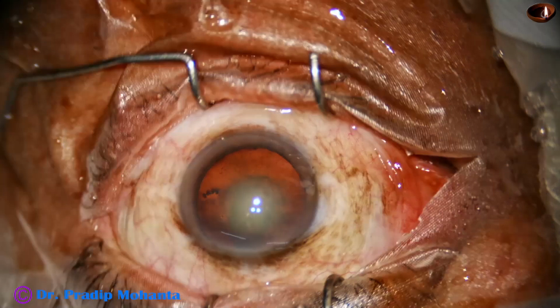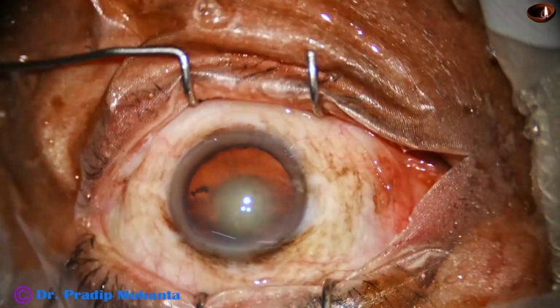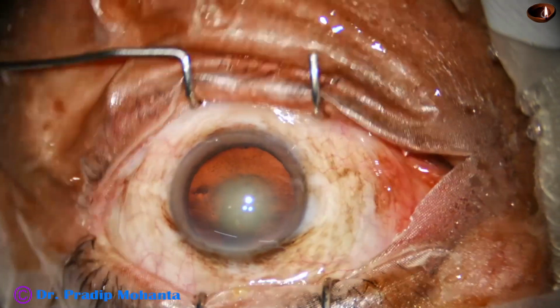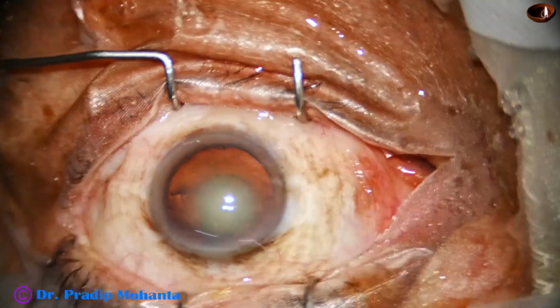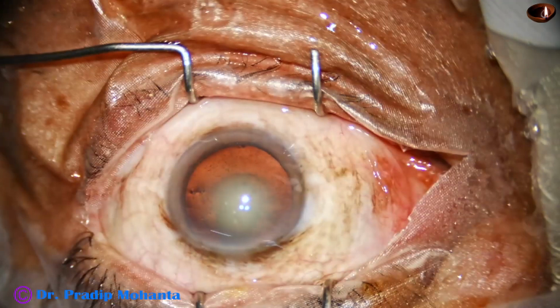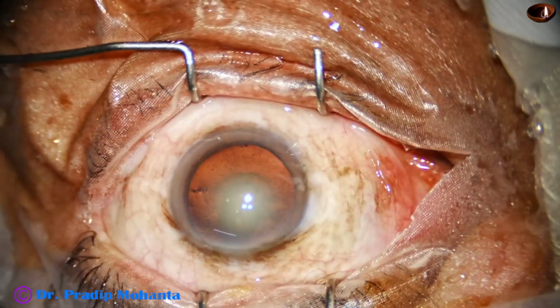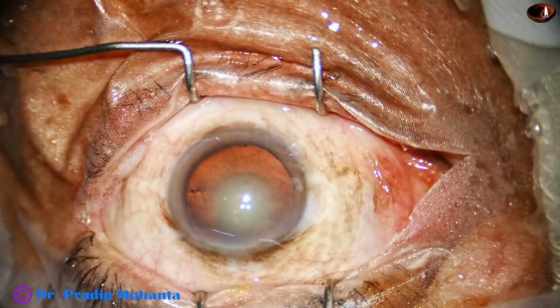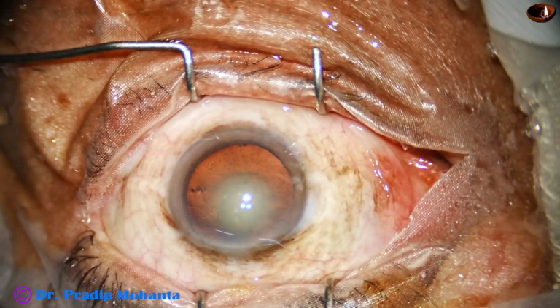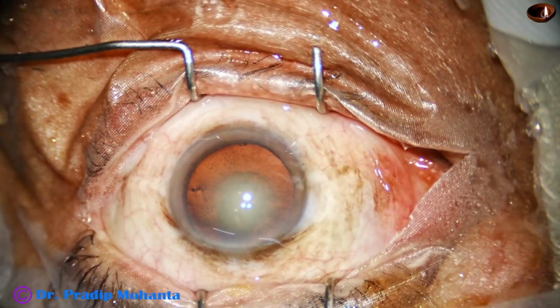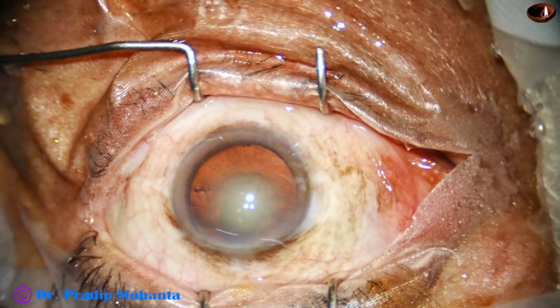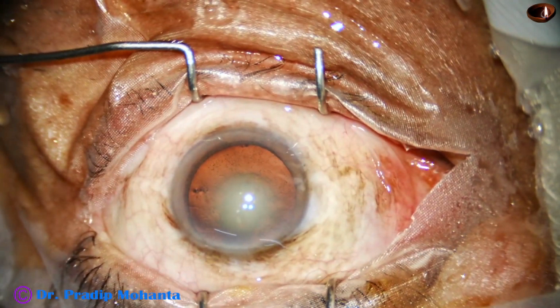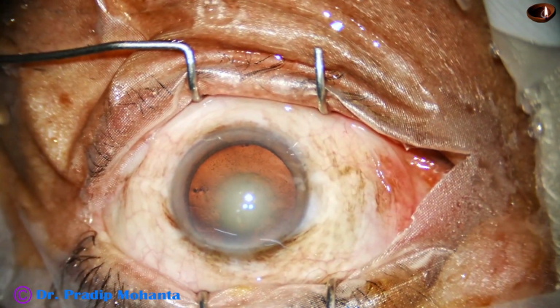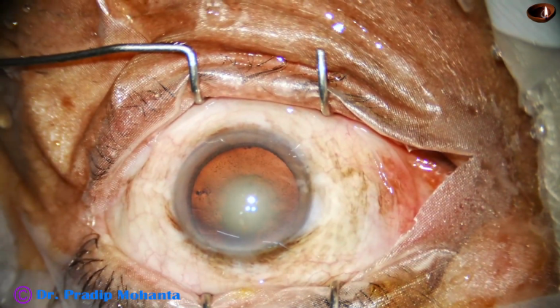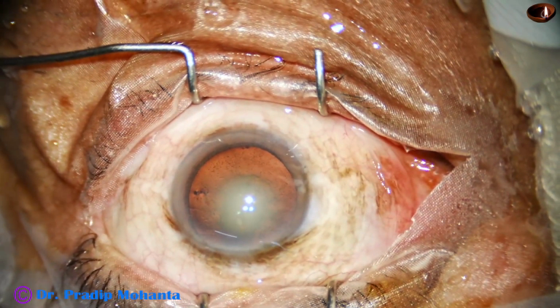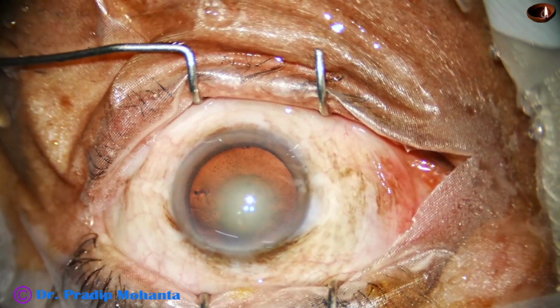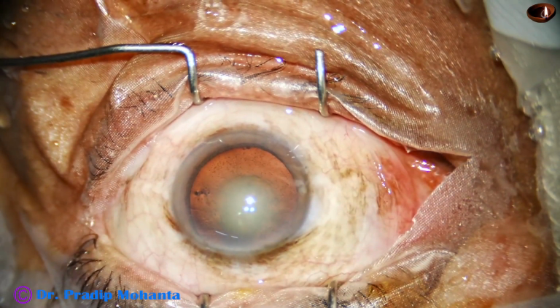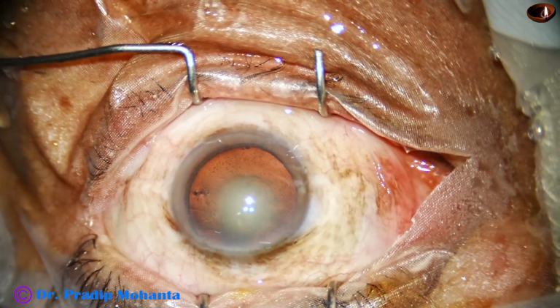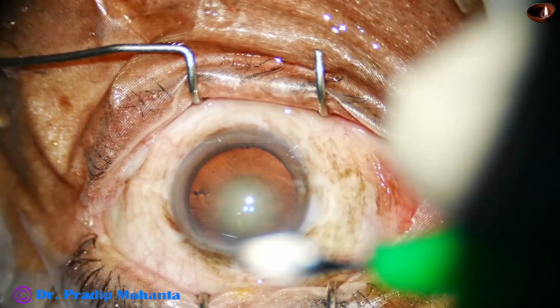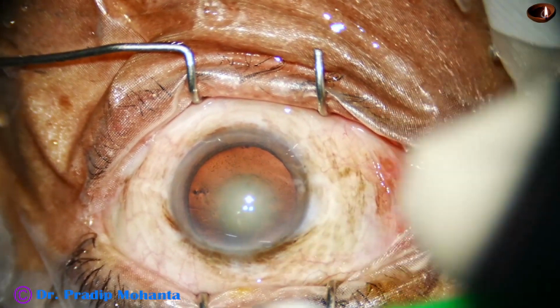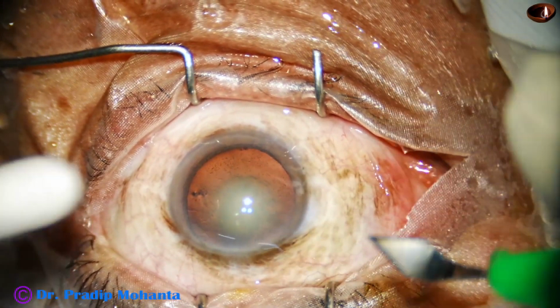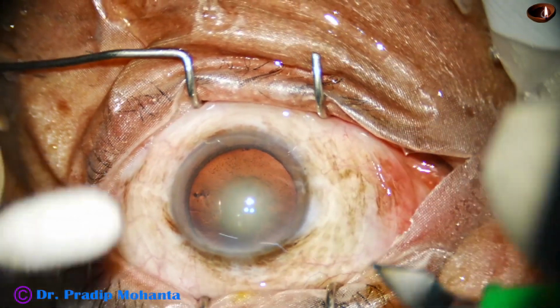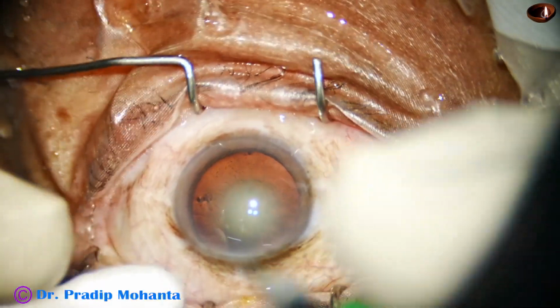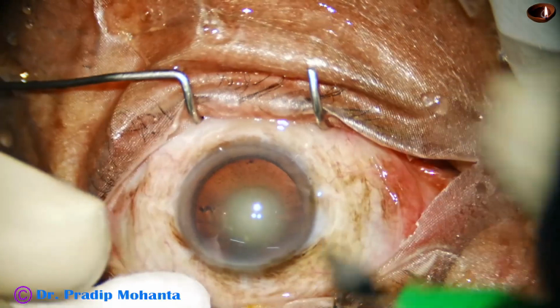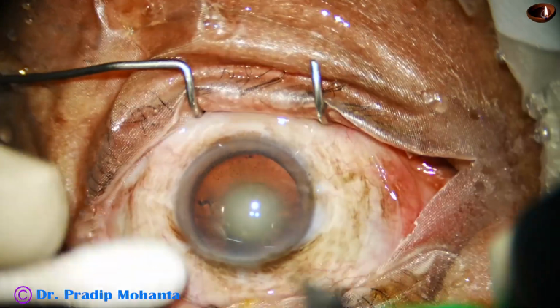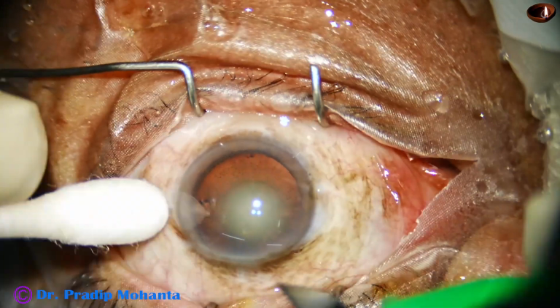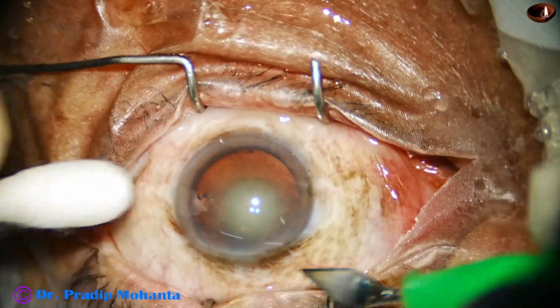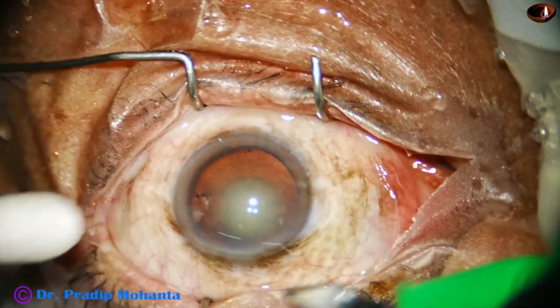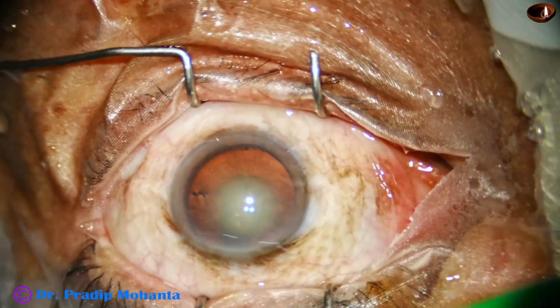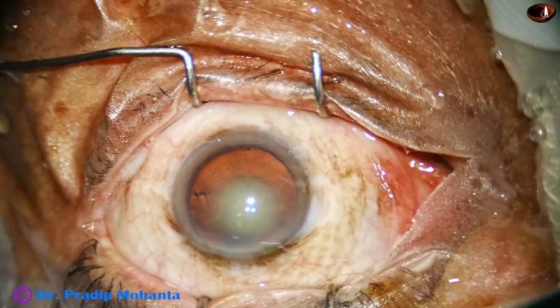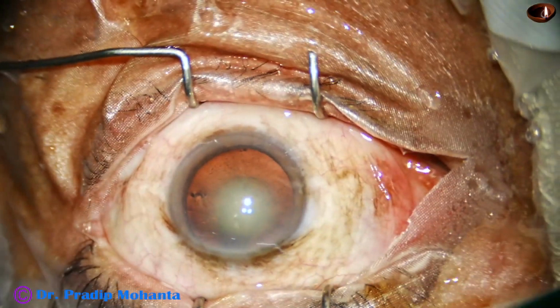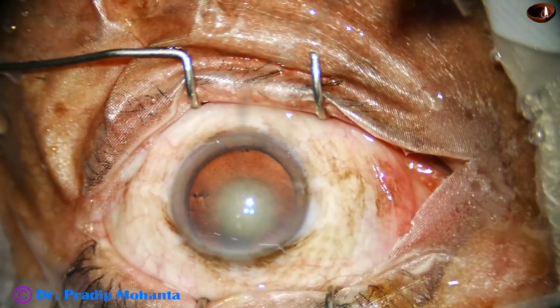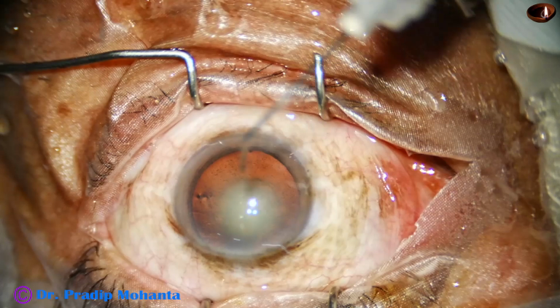Friends, let us observe a totally unedited direct chop FECO.